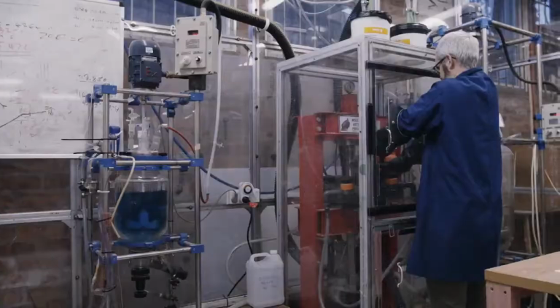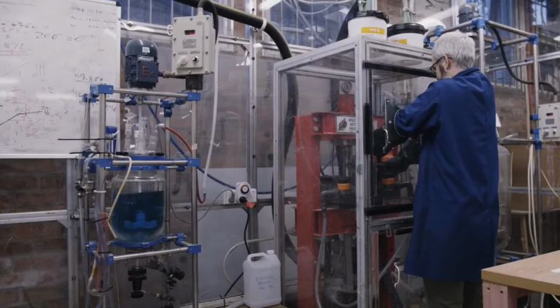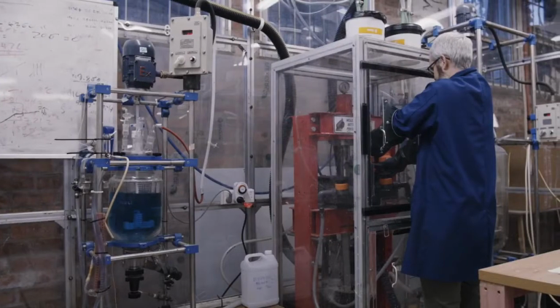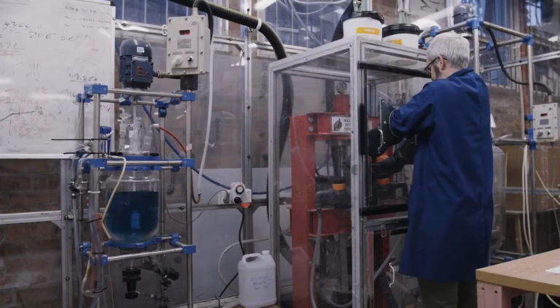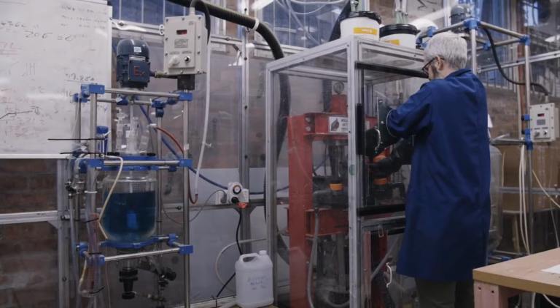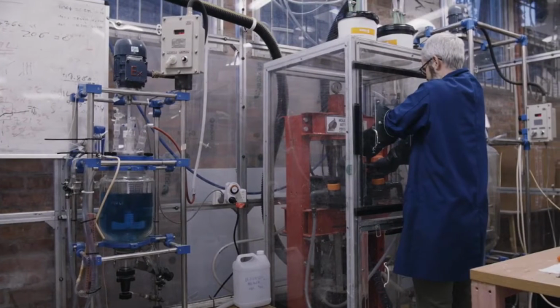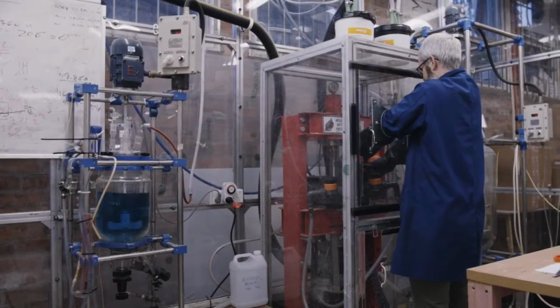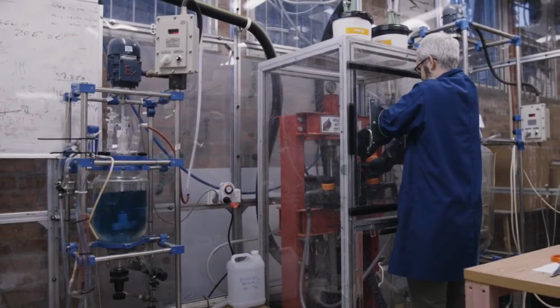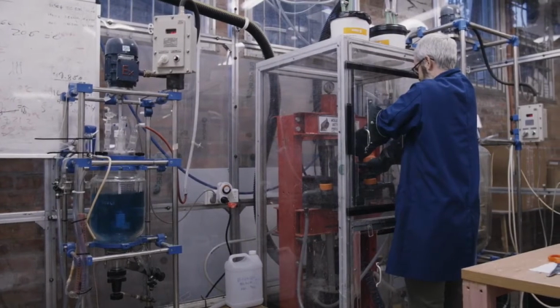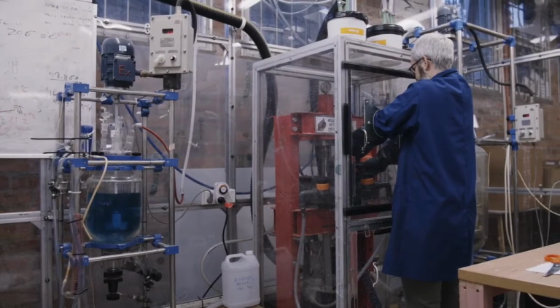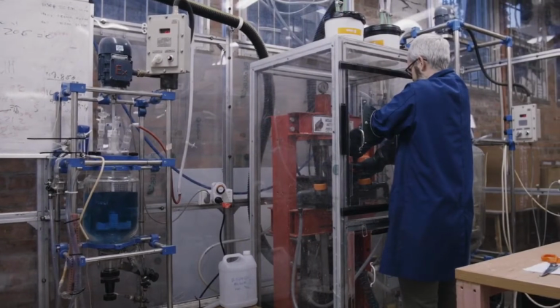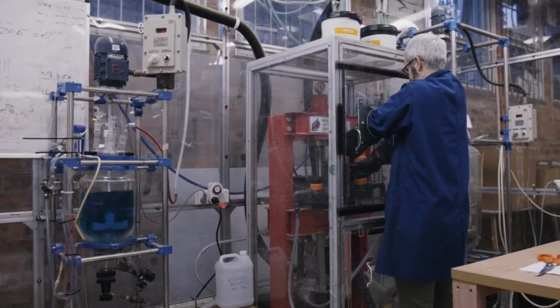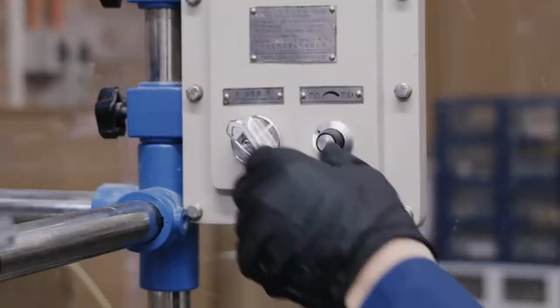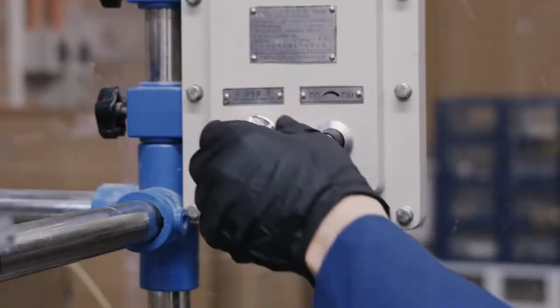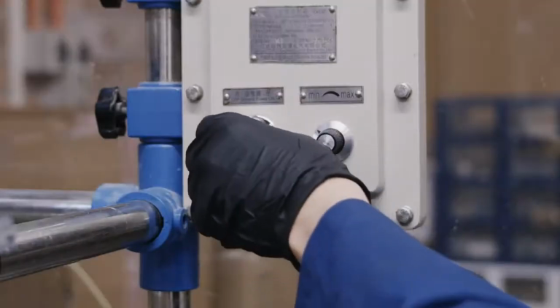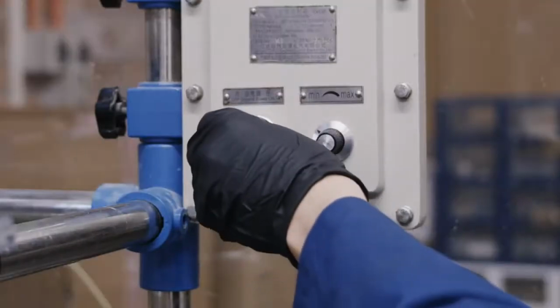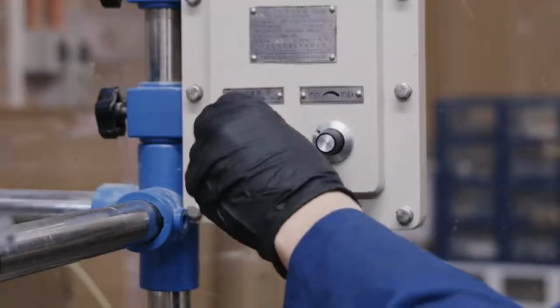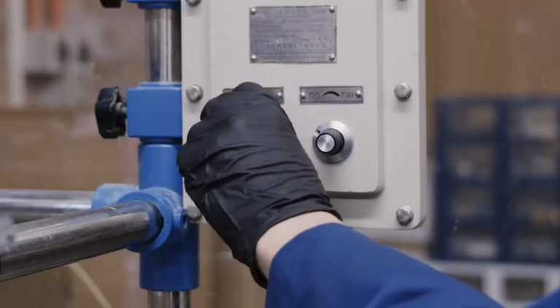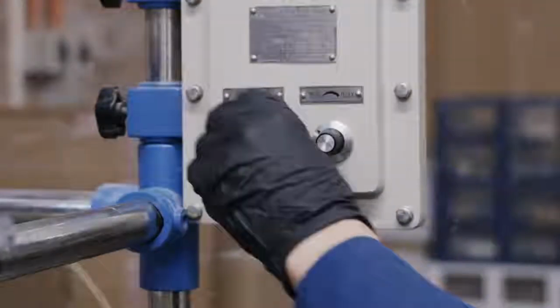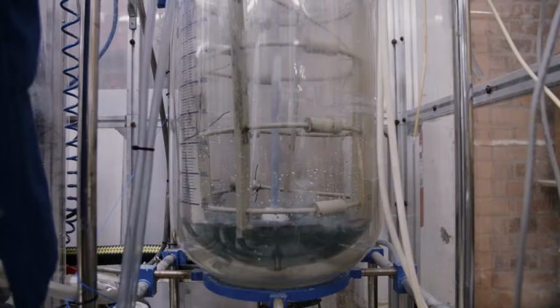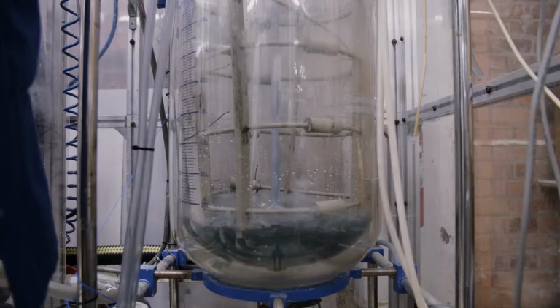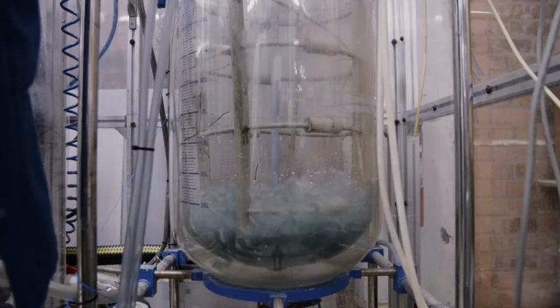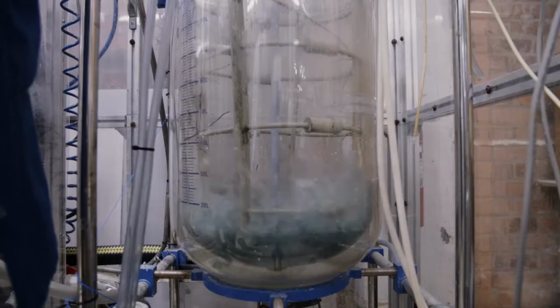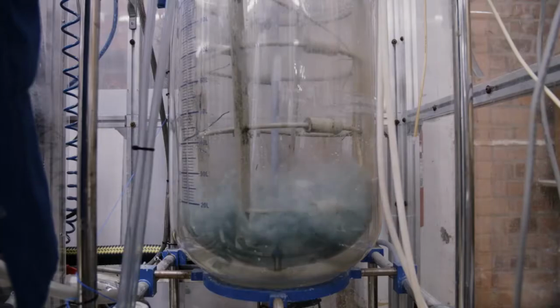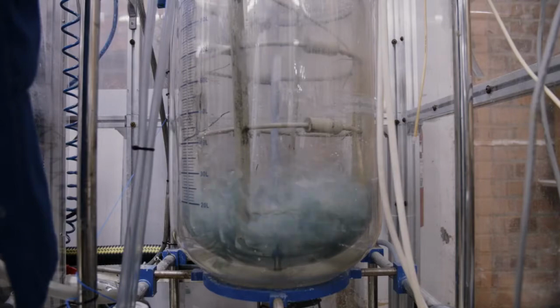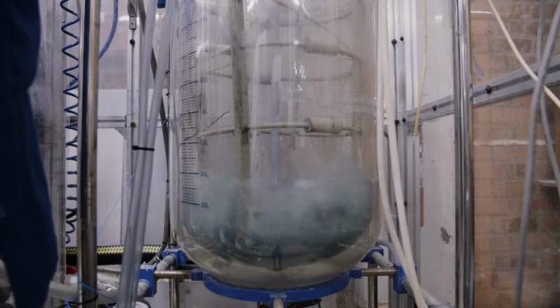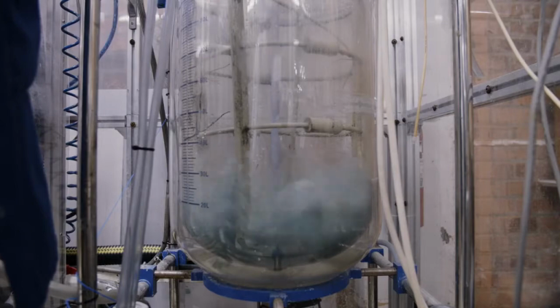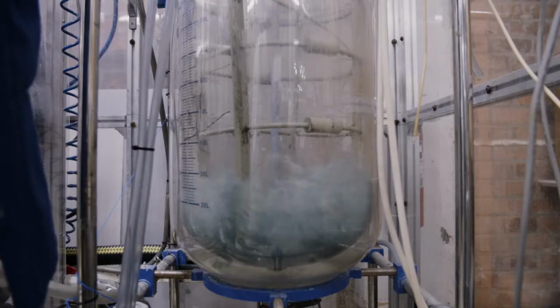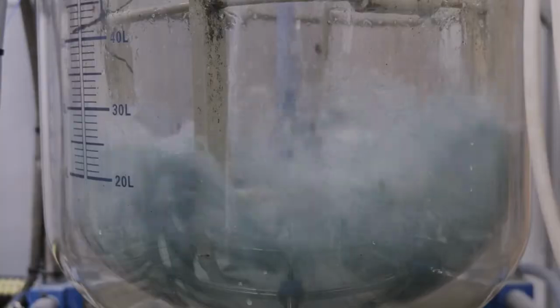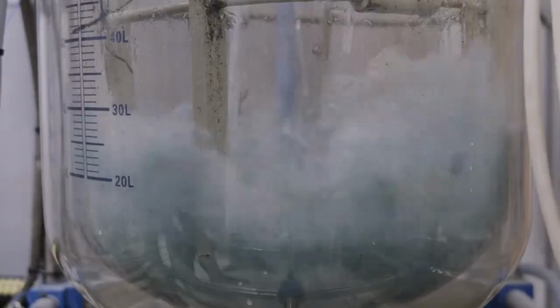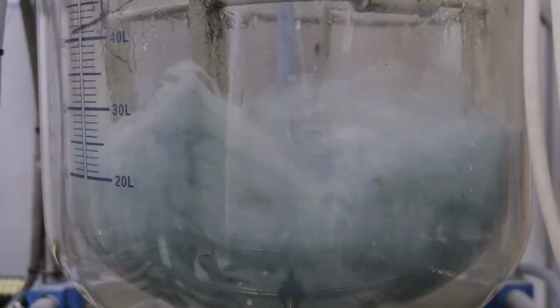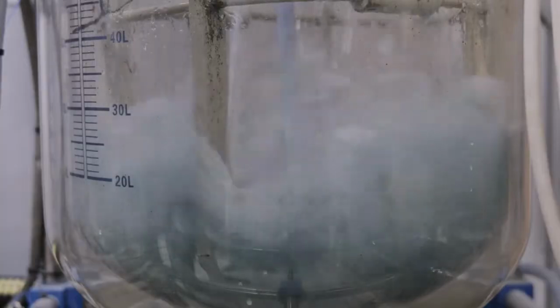We've developed a process that's entirely cyanide free, it's got a low carbon footprint, and the key to the process is it's entirely scalable.